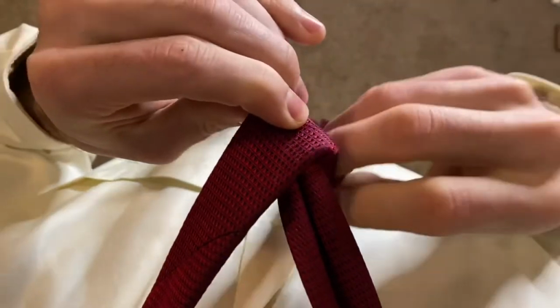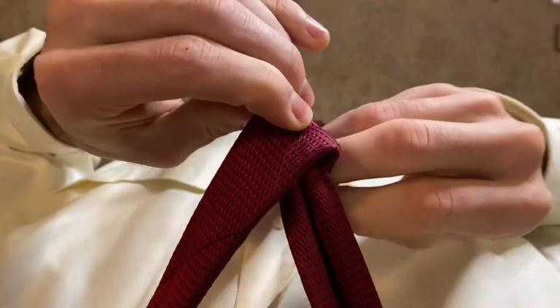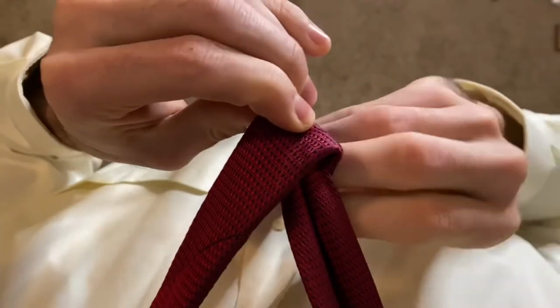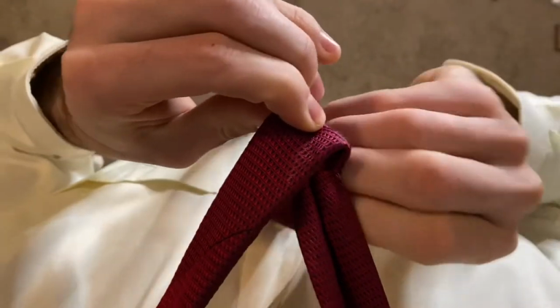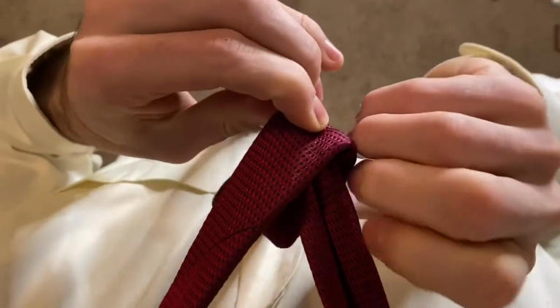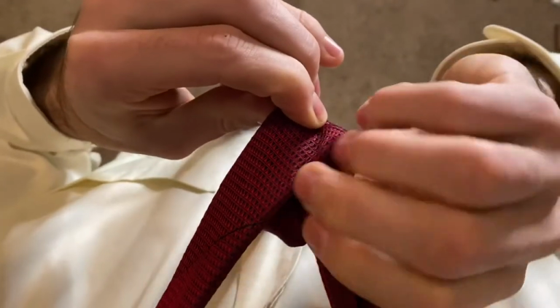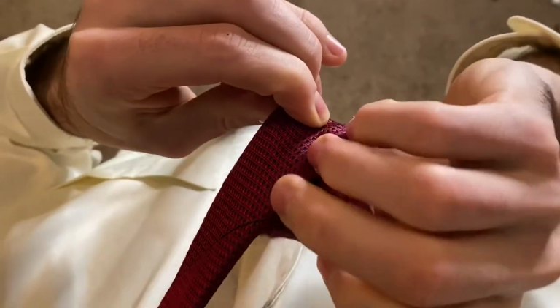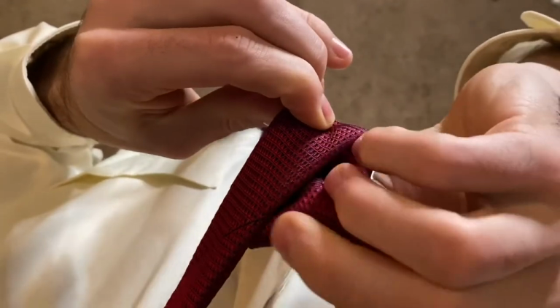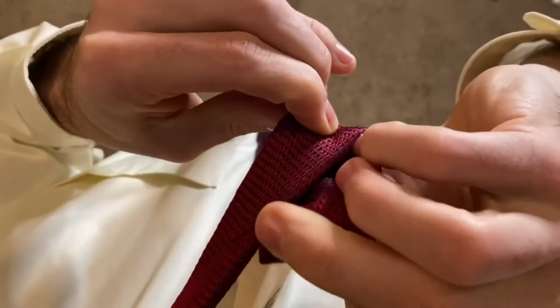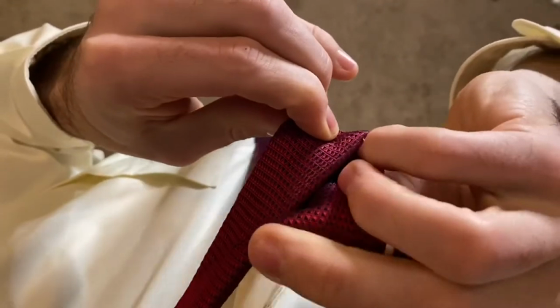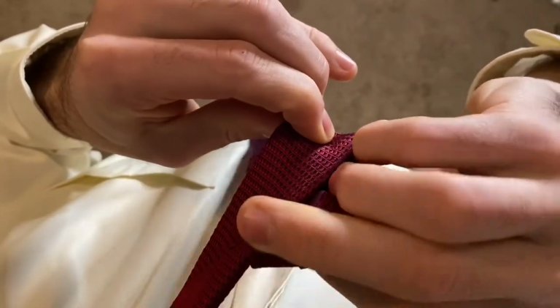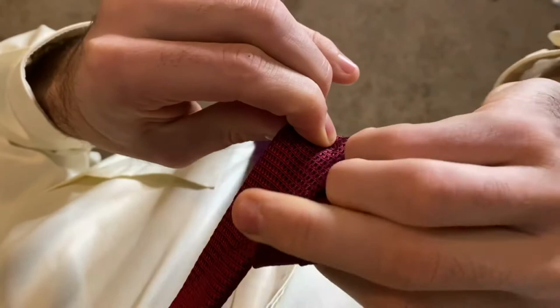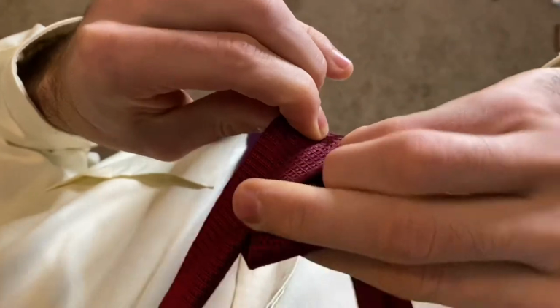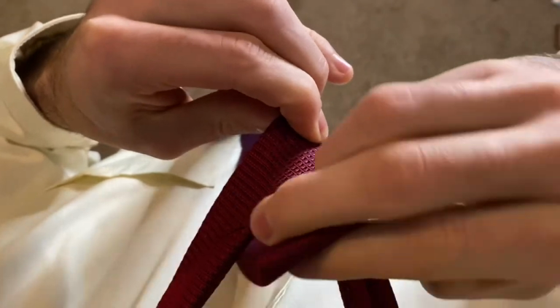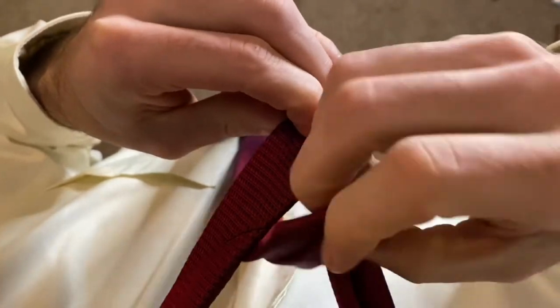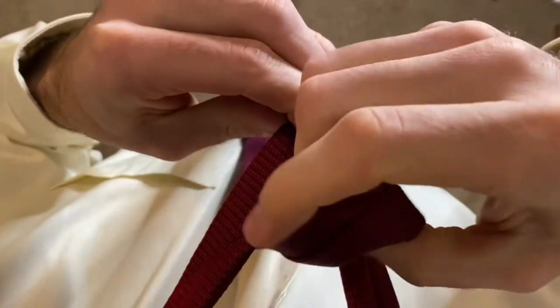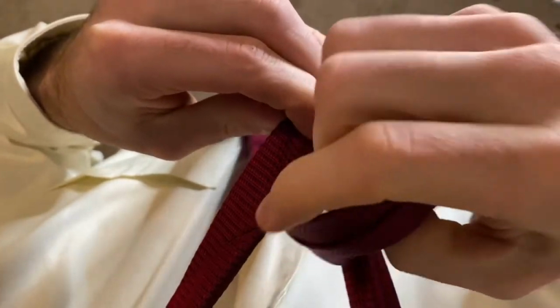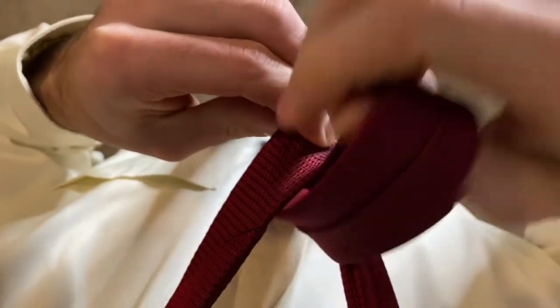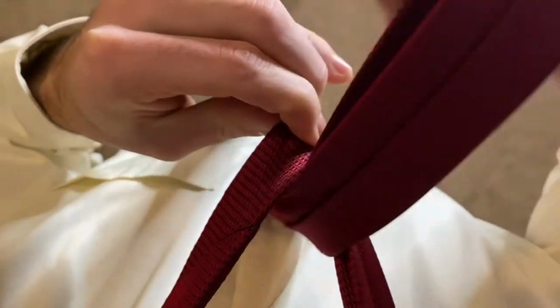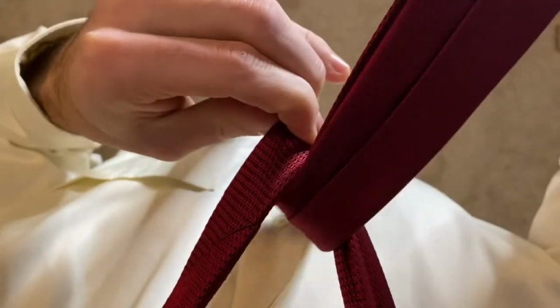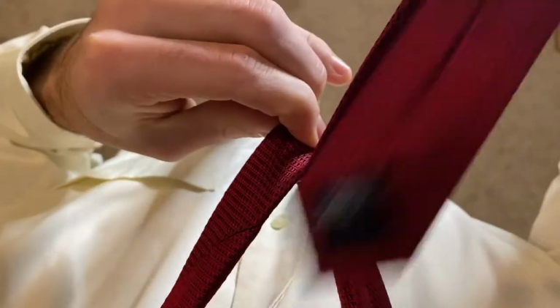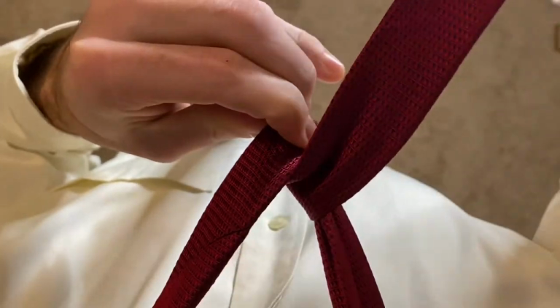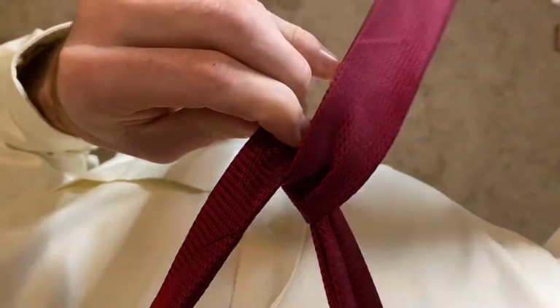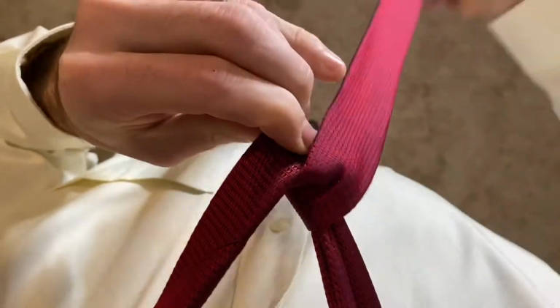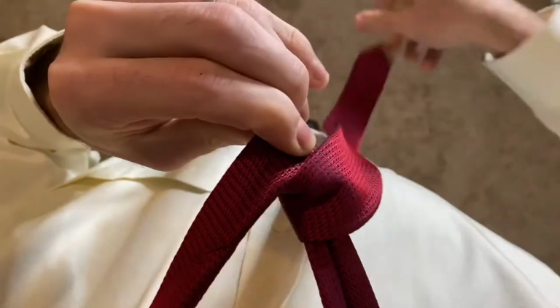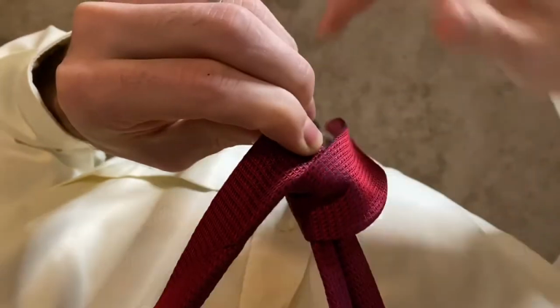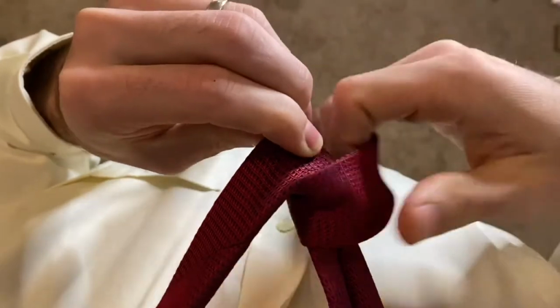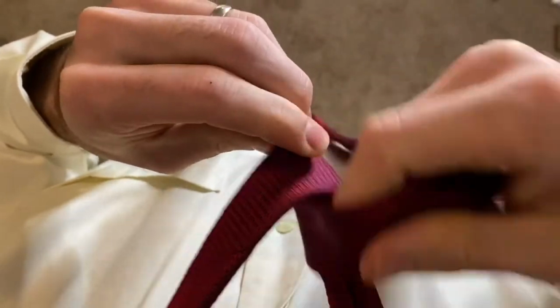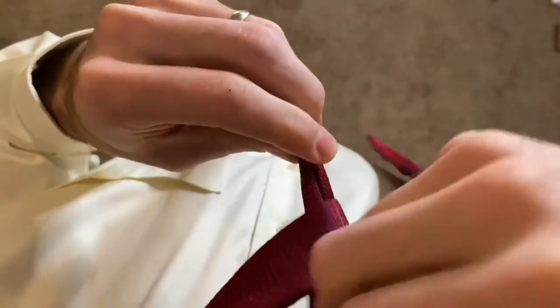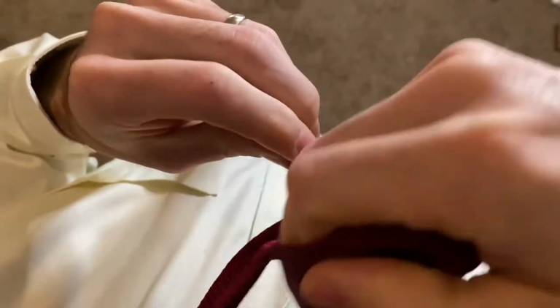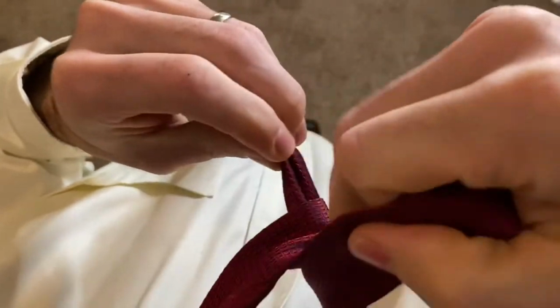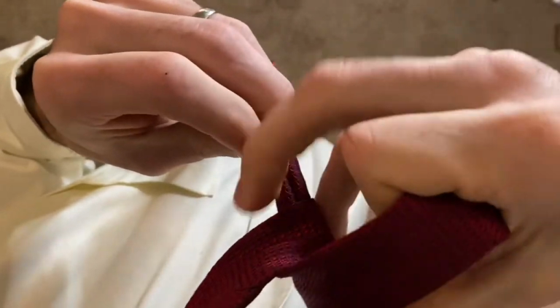Now bring the wide end up through the hole that you've just formed and back towards the right side.